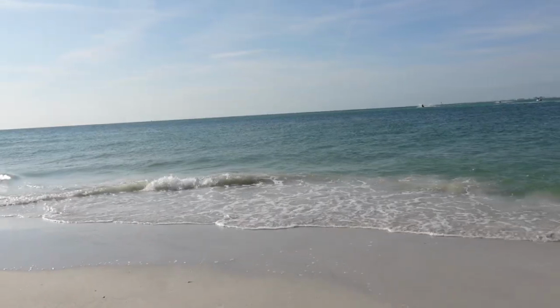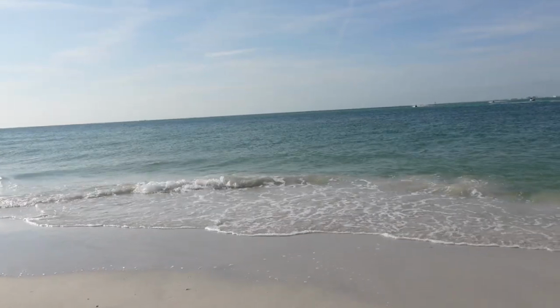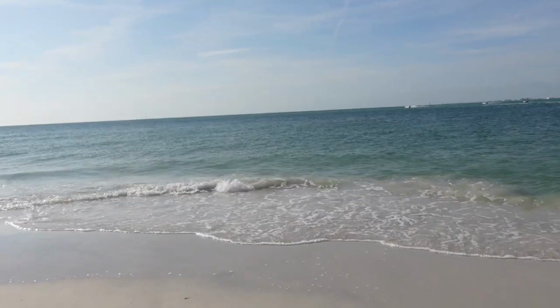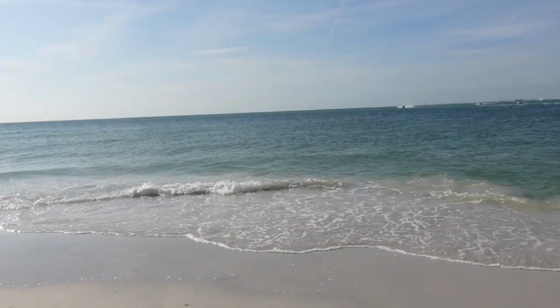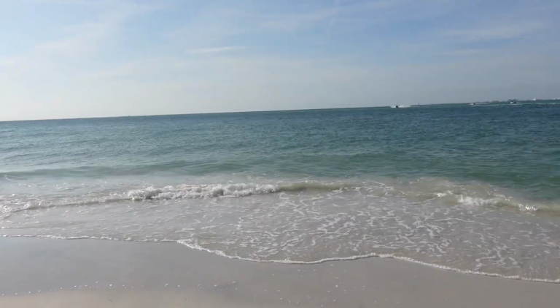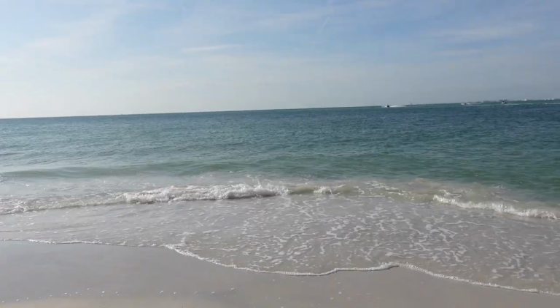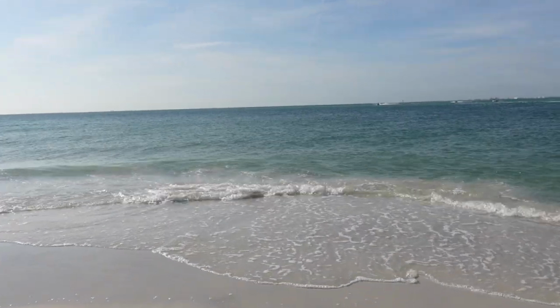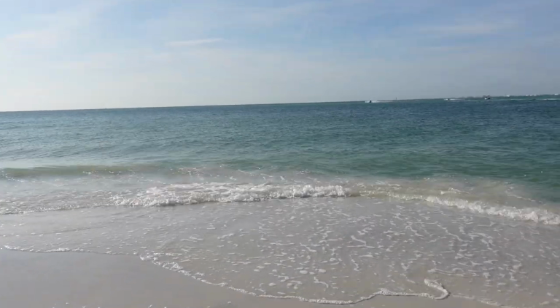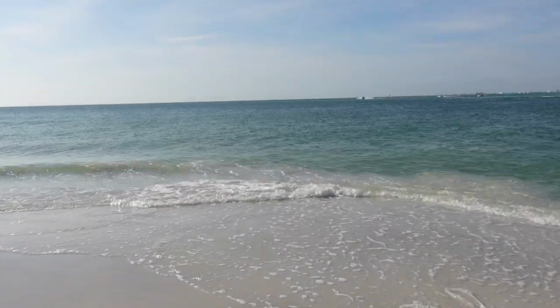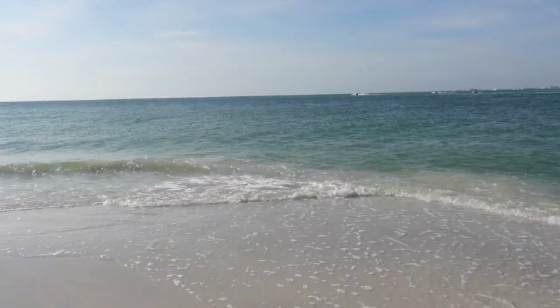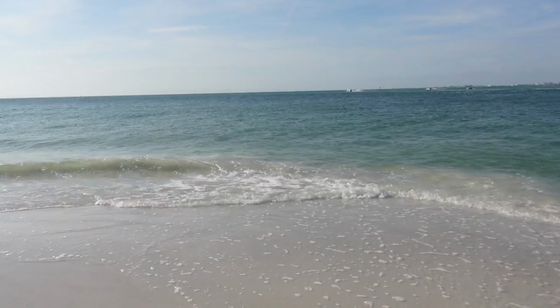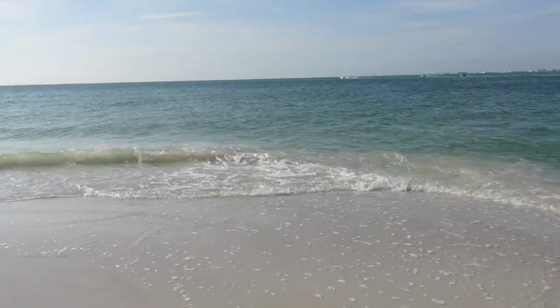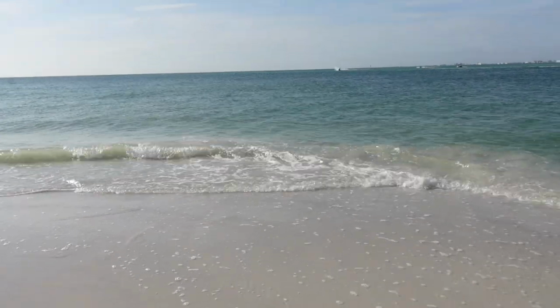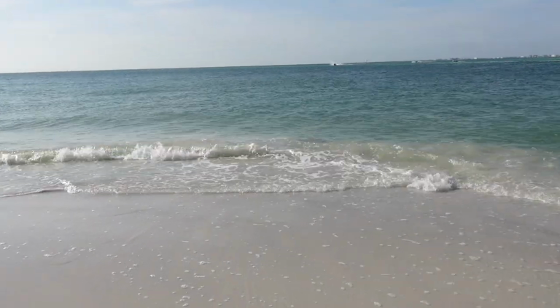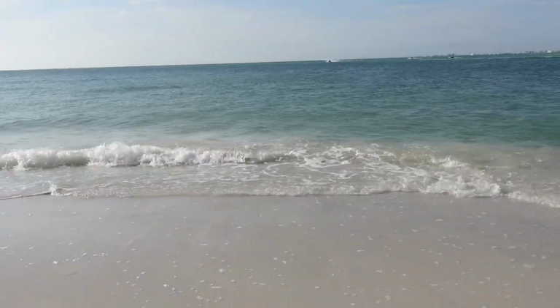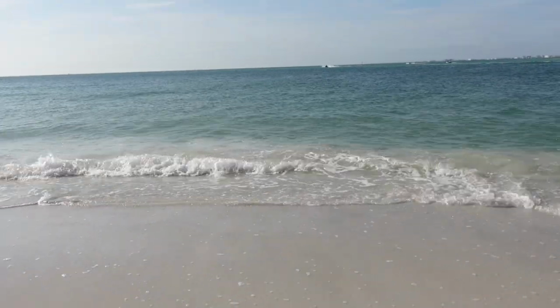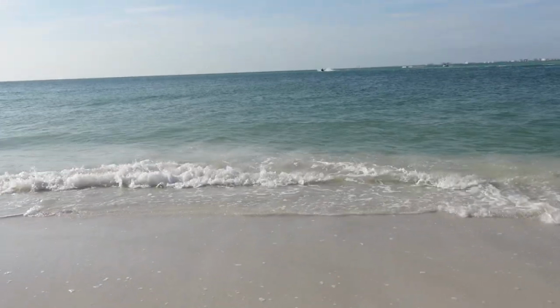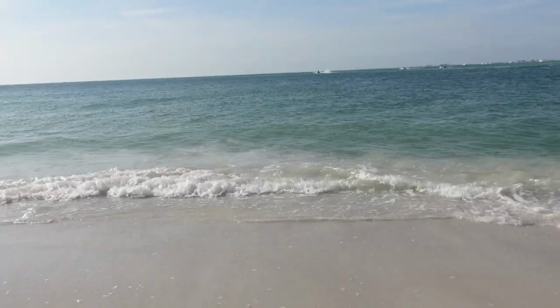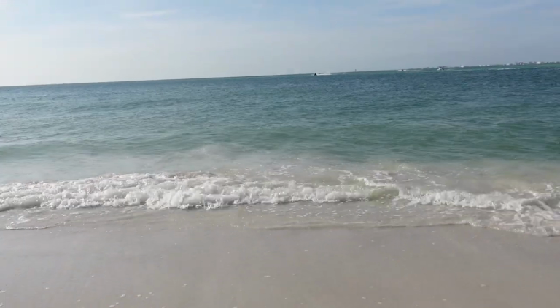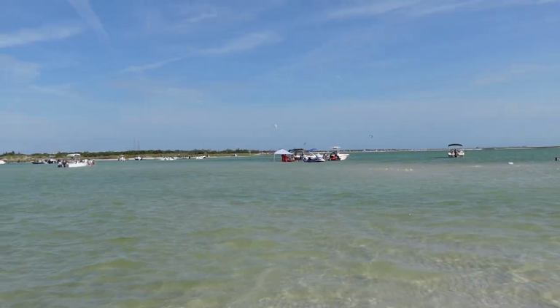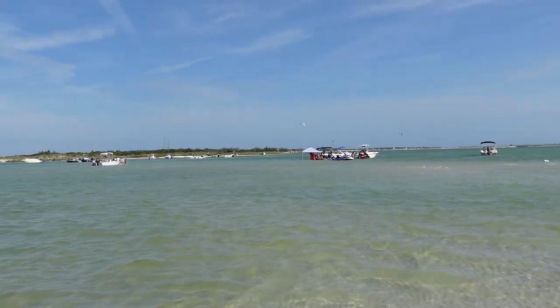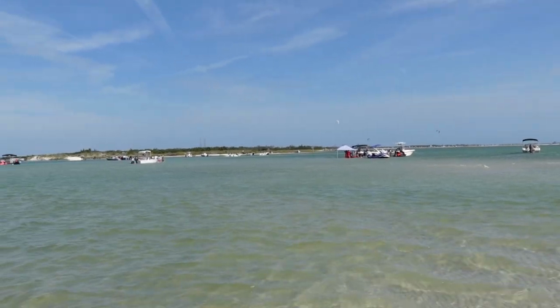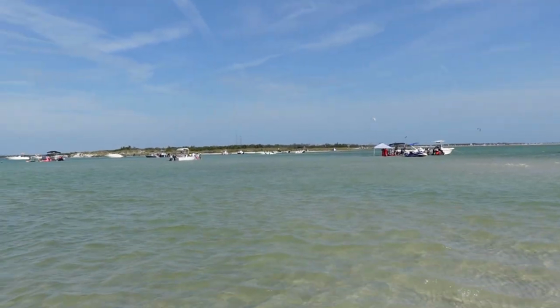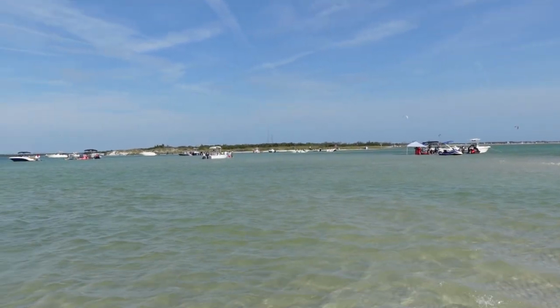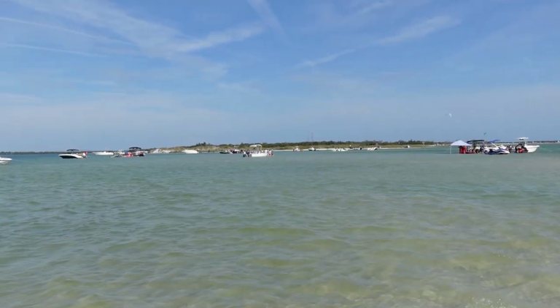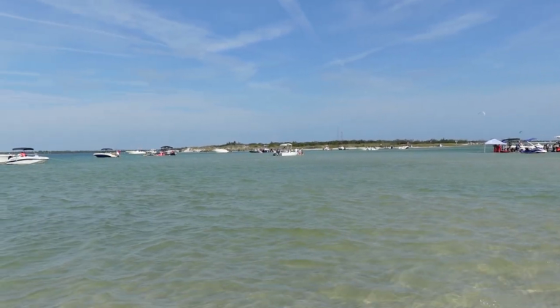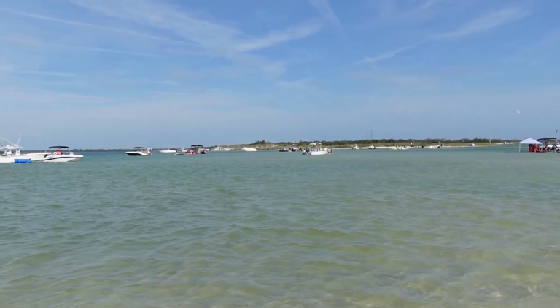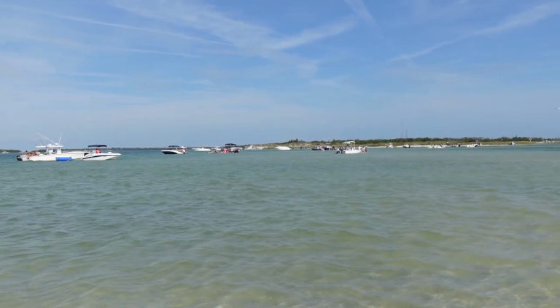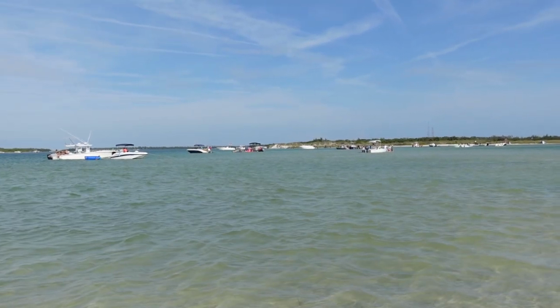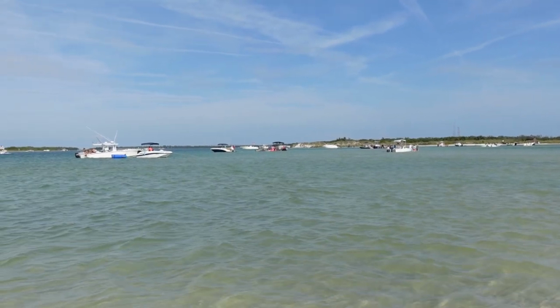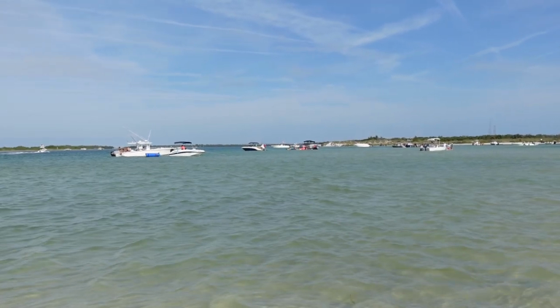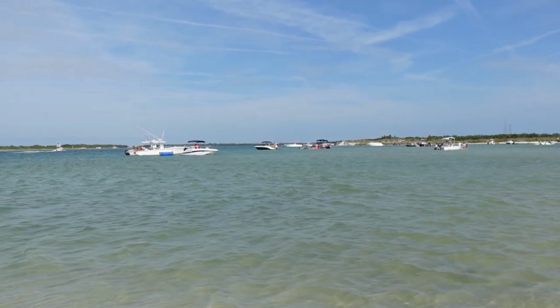Make sure to watch until the end where we'll show you how we found one of the most beautiful and secluded beach spots in the Tampa Bay area.